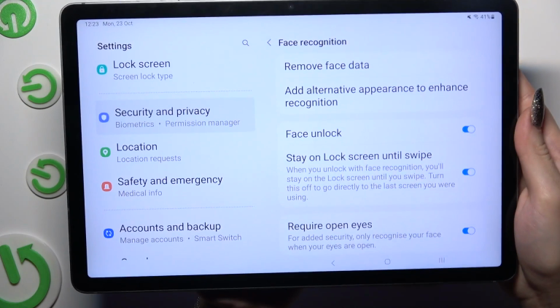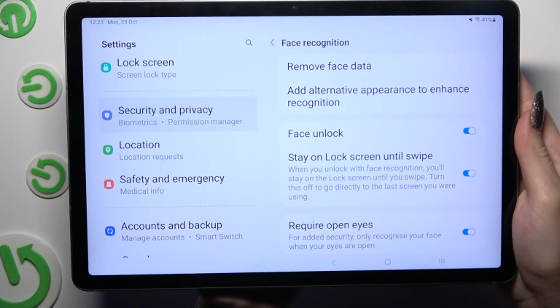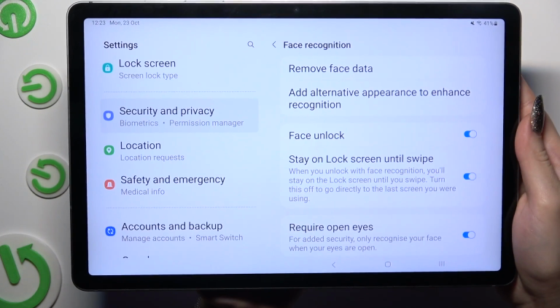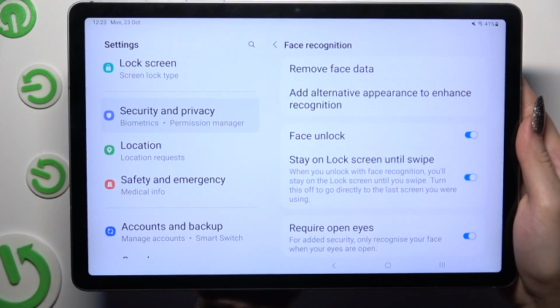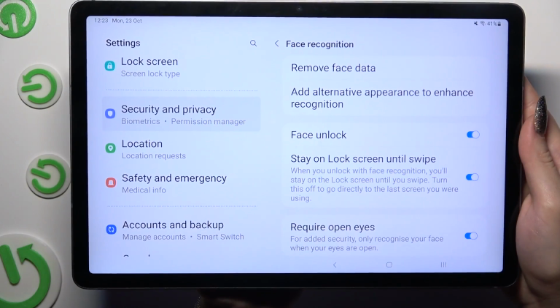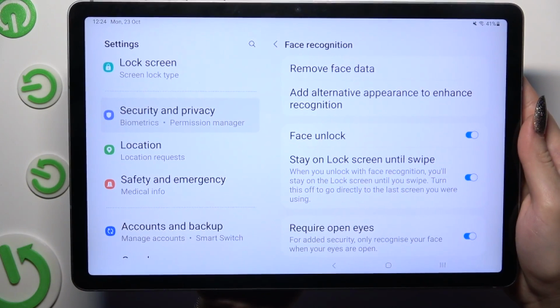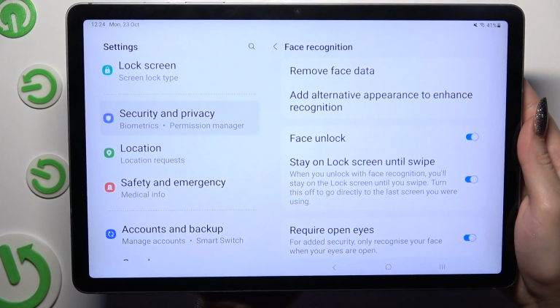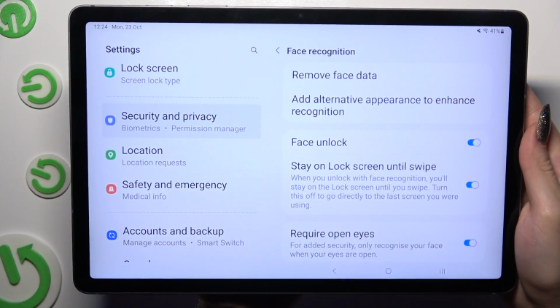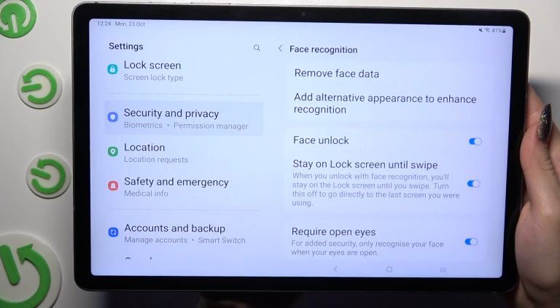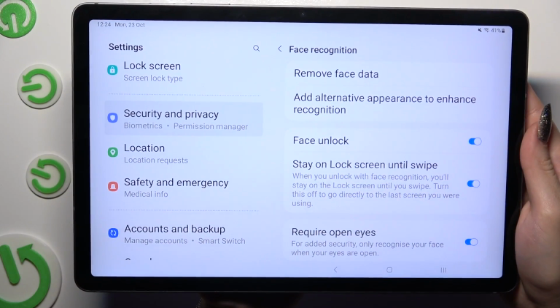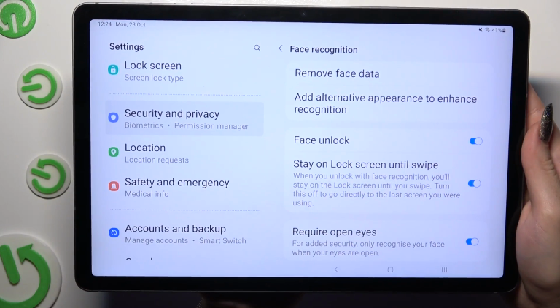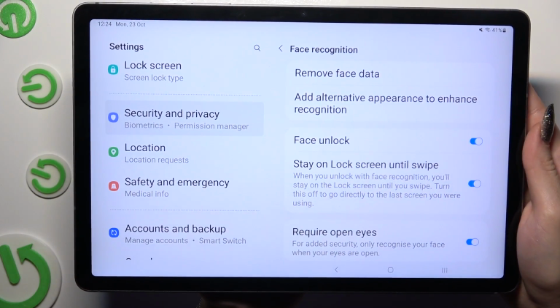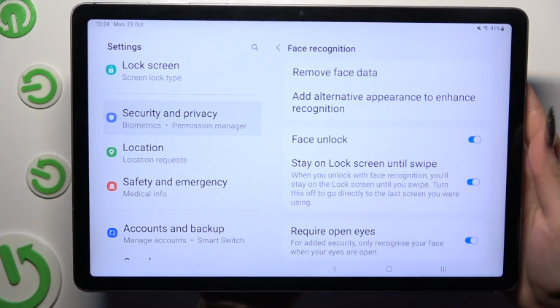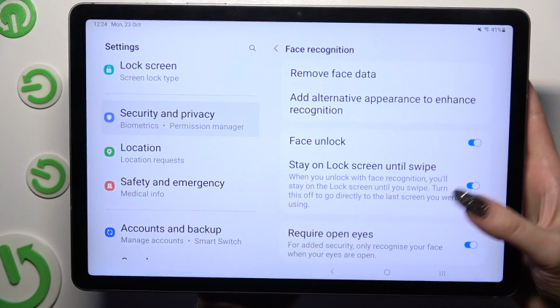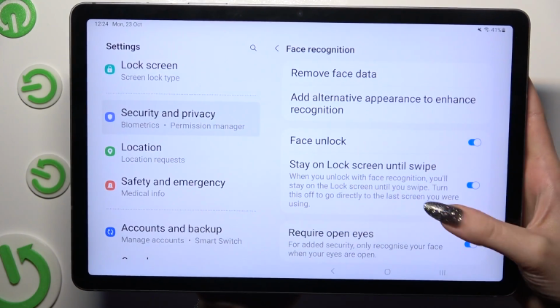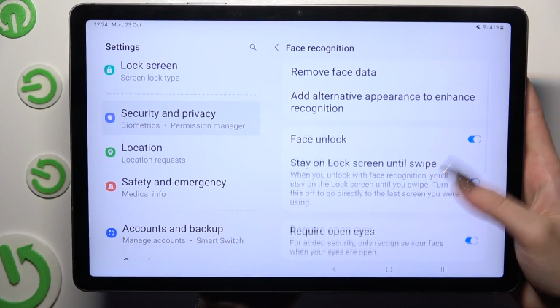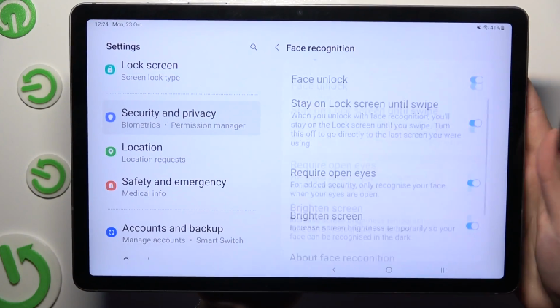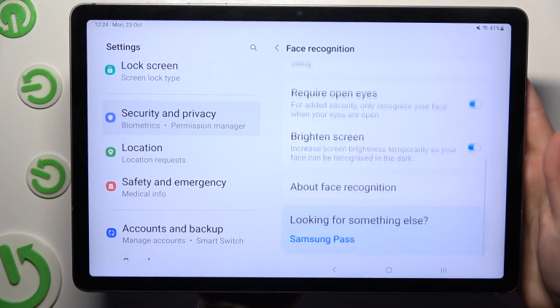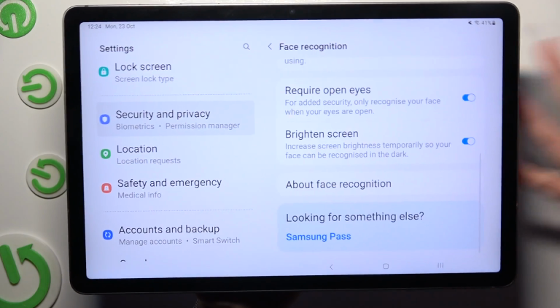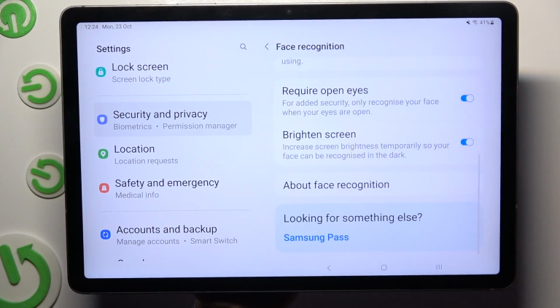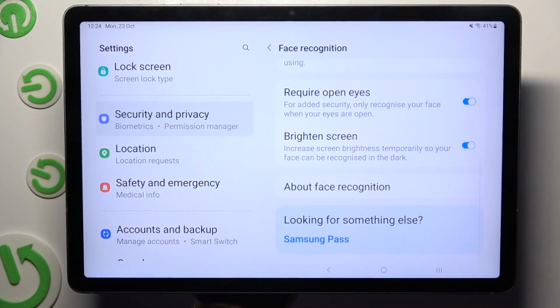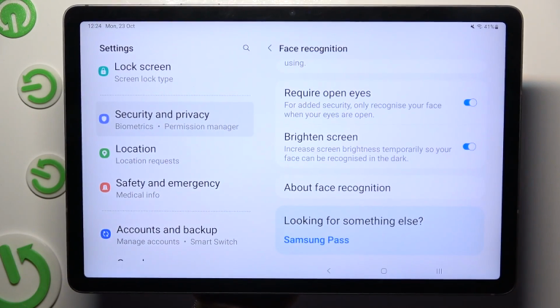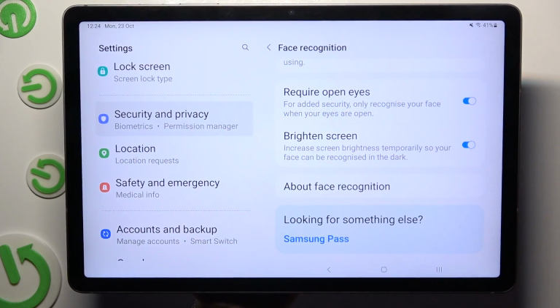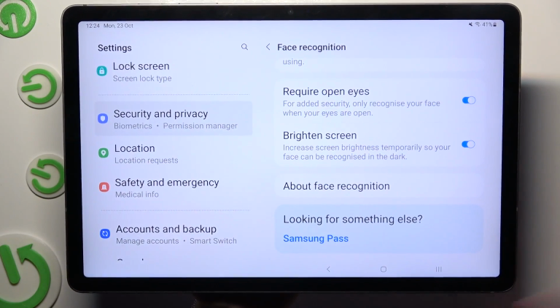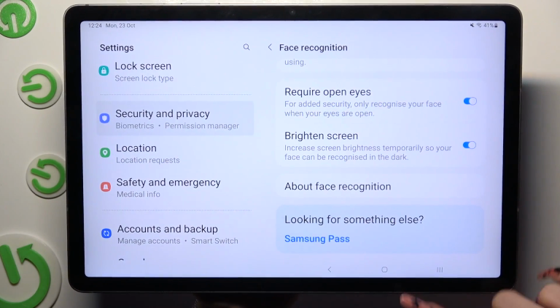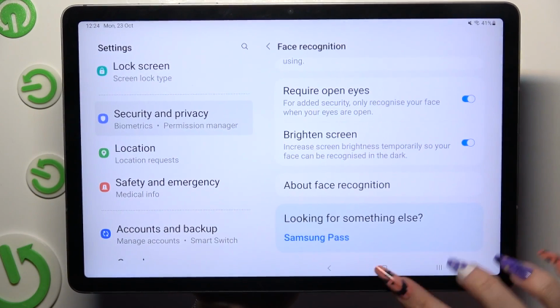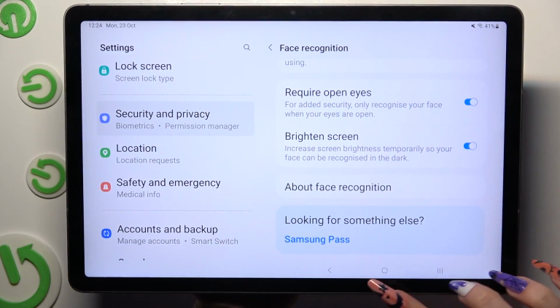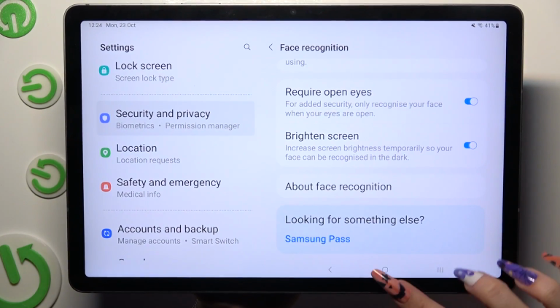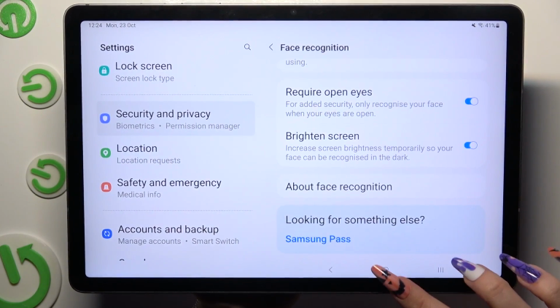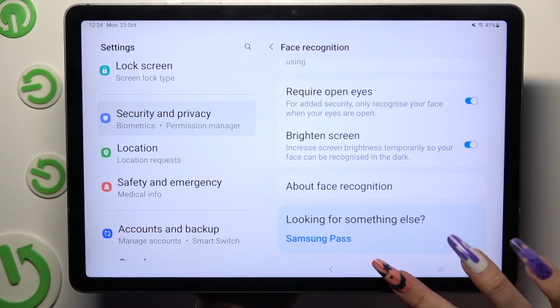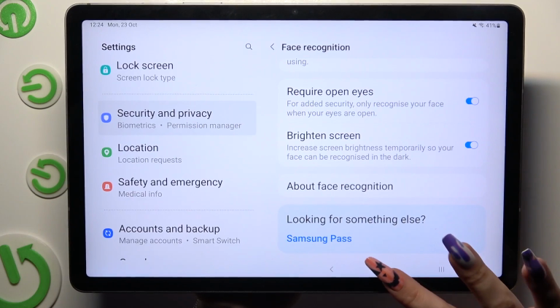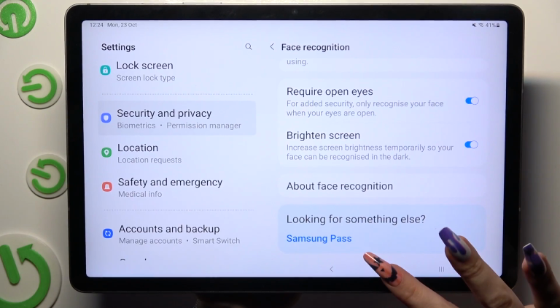Finally, adjust all of those options, and when you're ready, tap on the Home button.